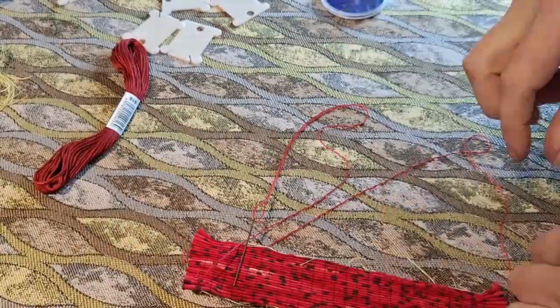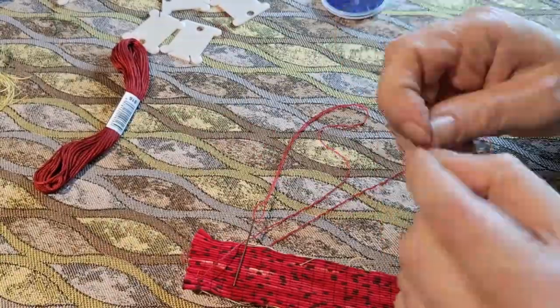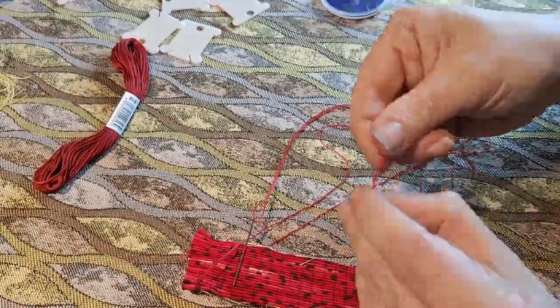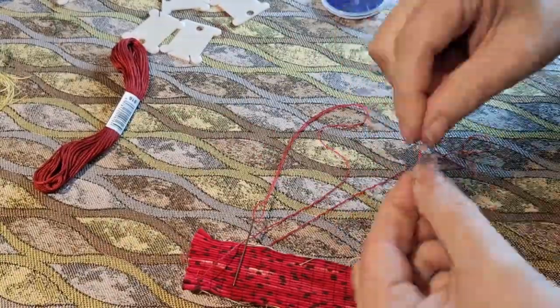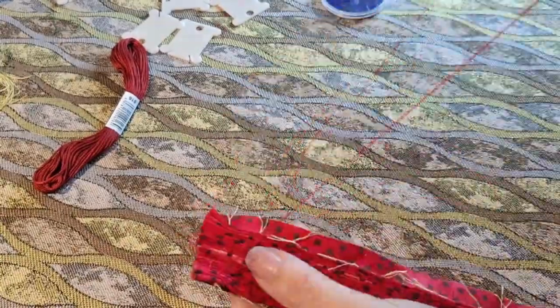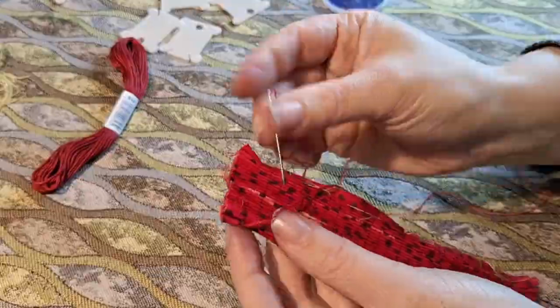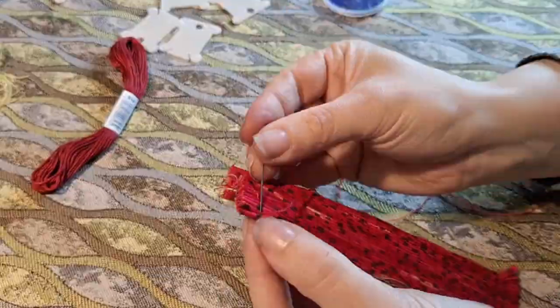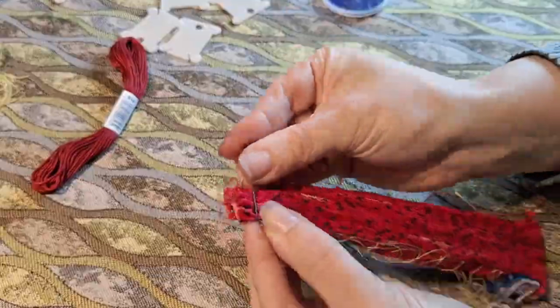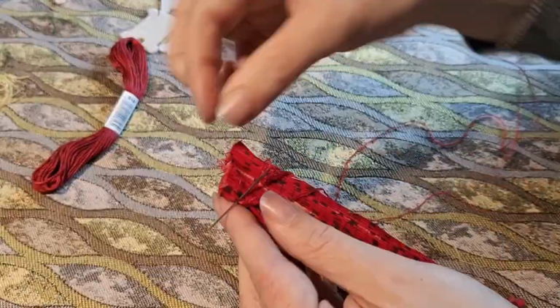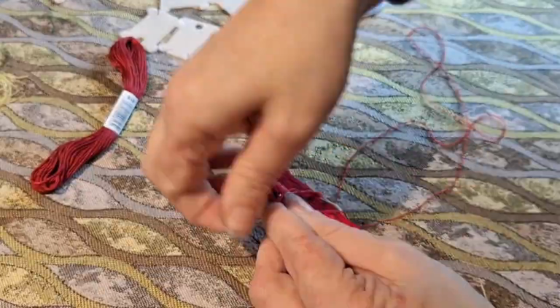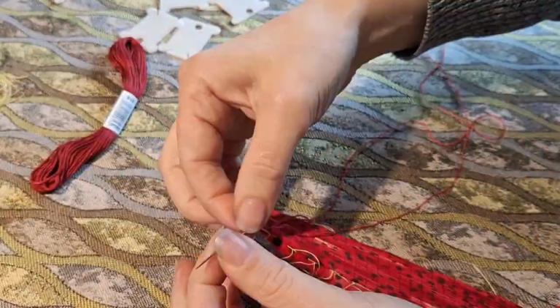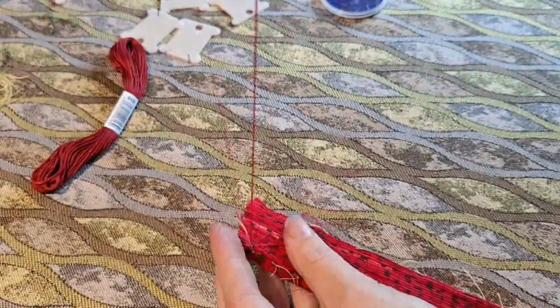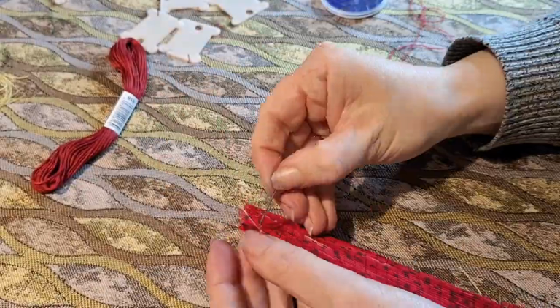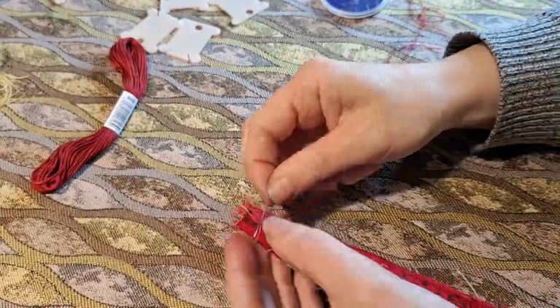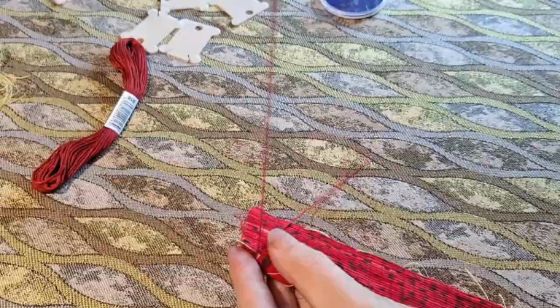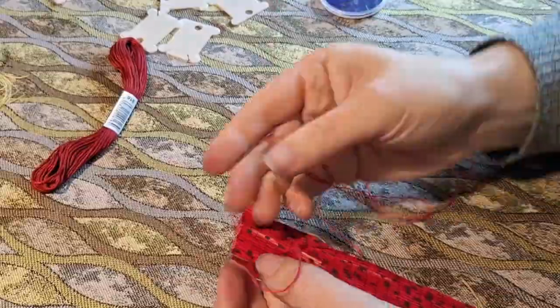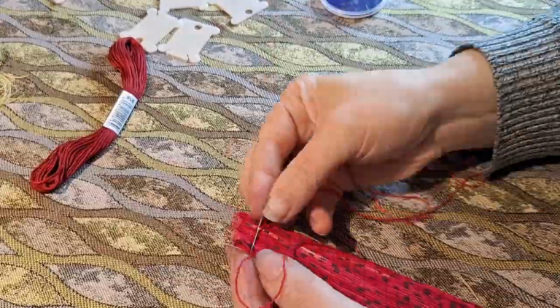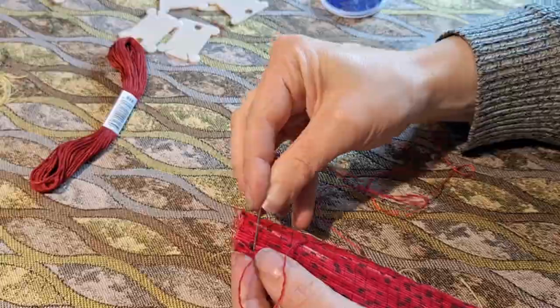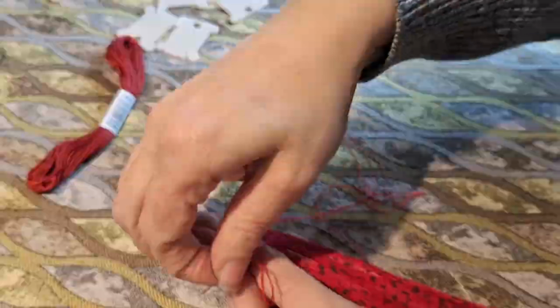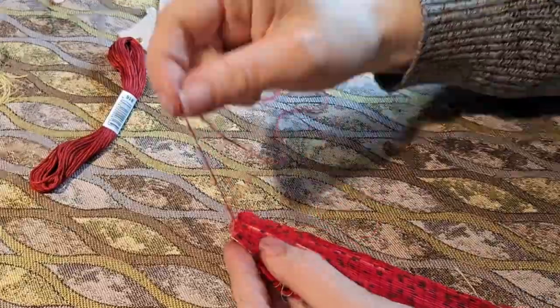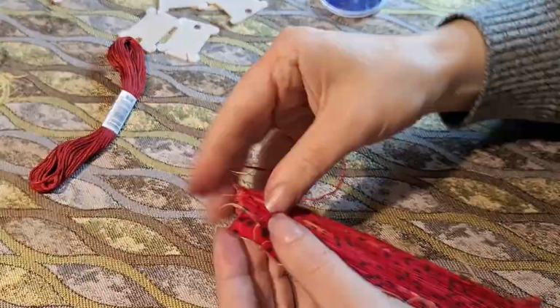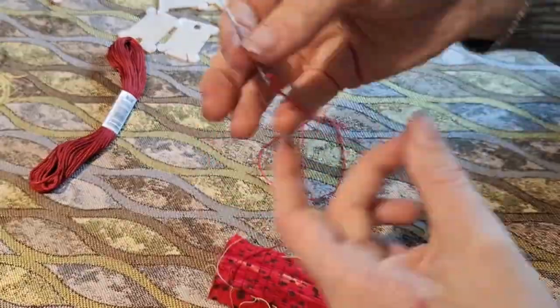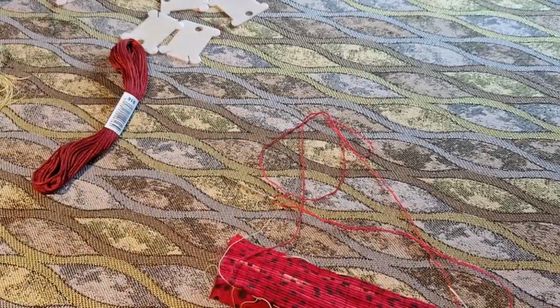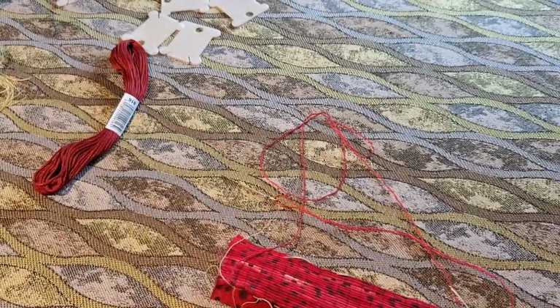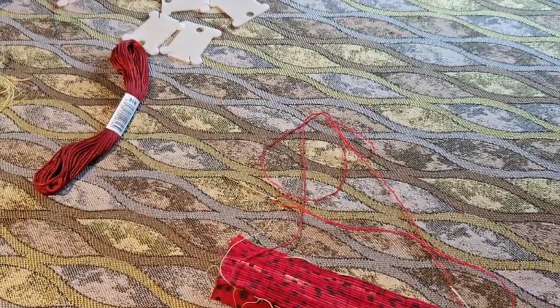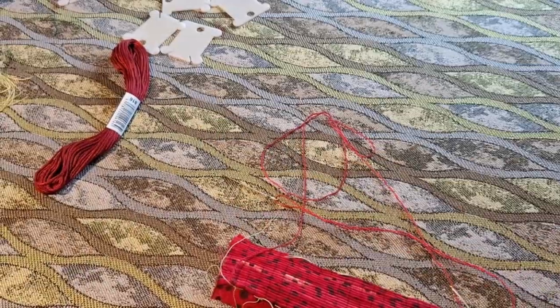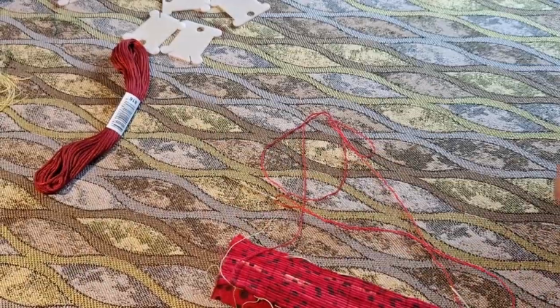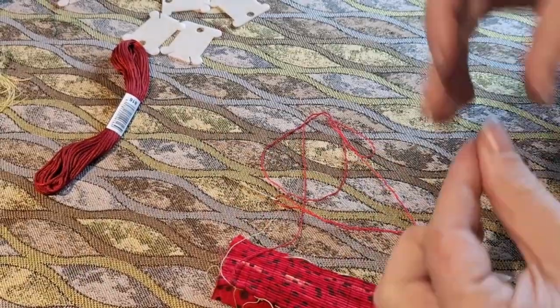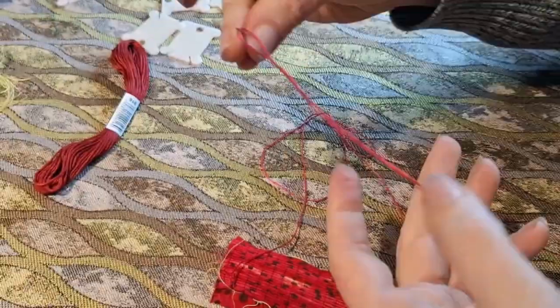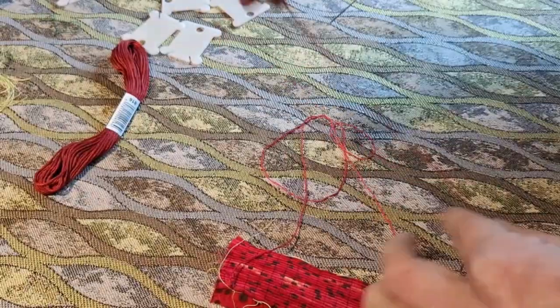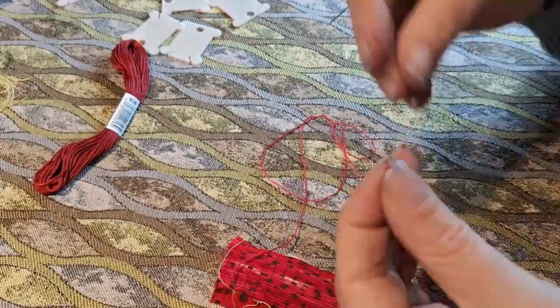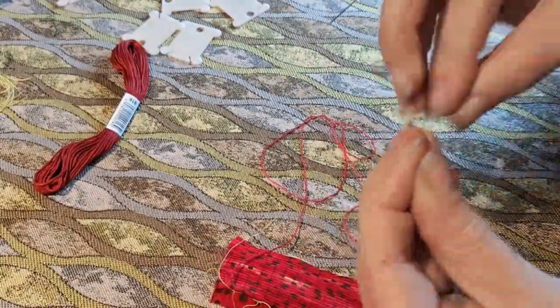When I was looking at my completed sample, I thought: hey, honeycomb — so that's what I did next.